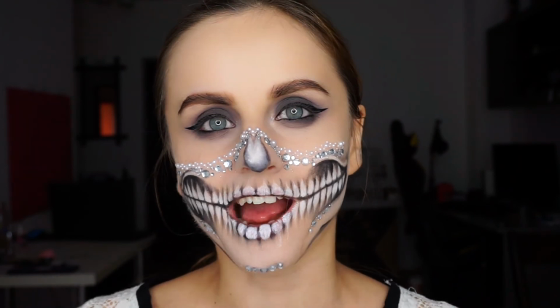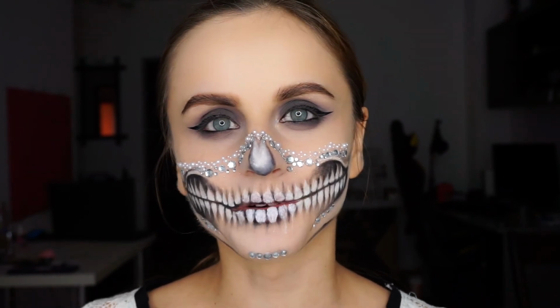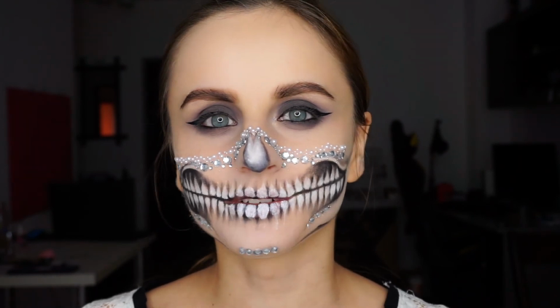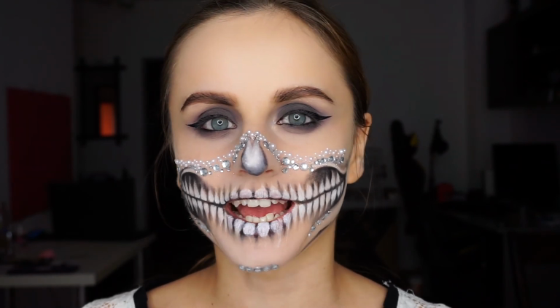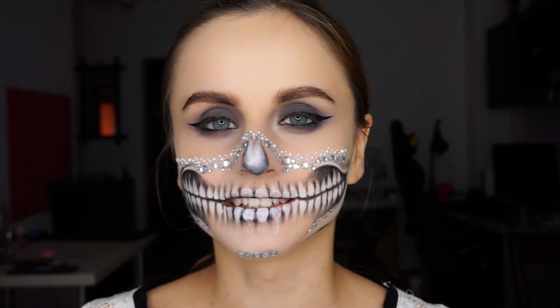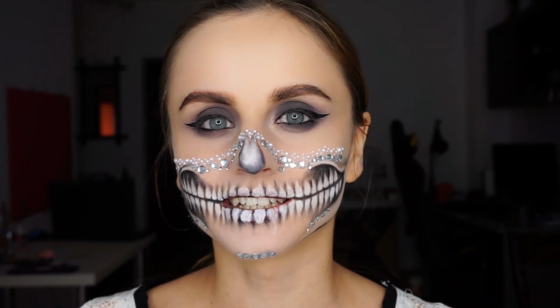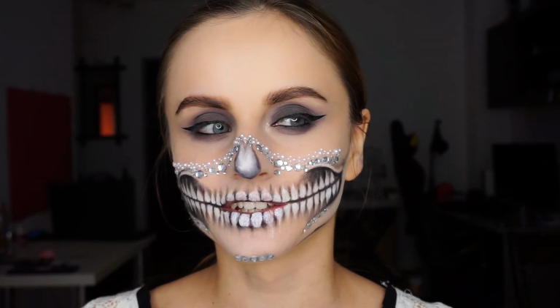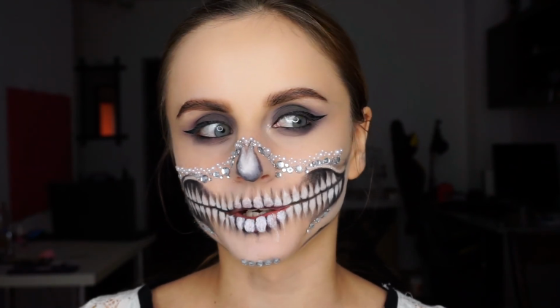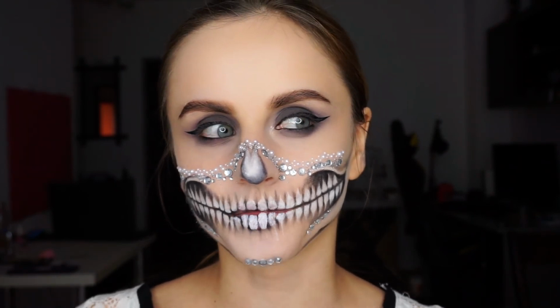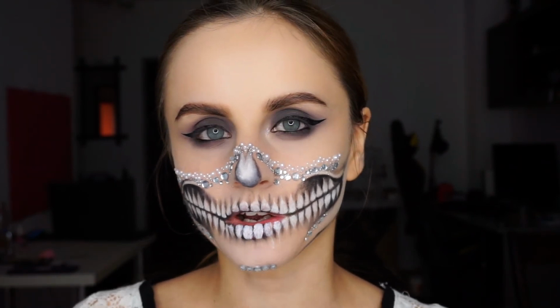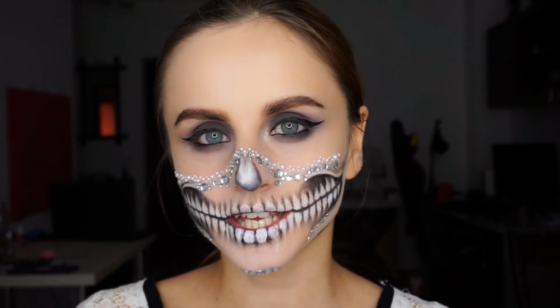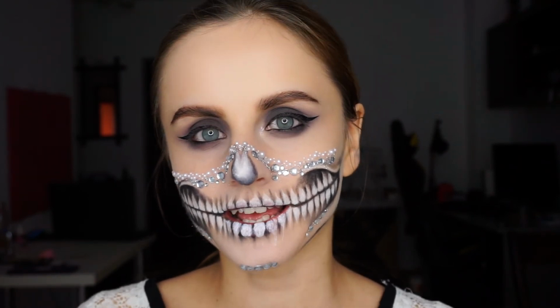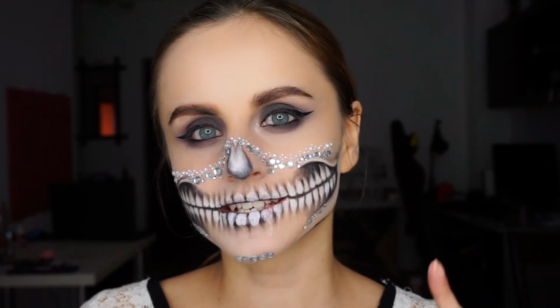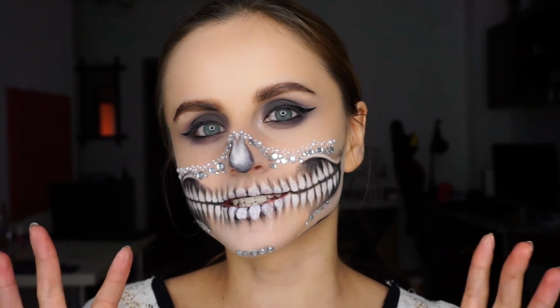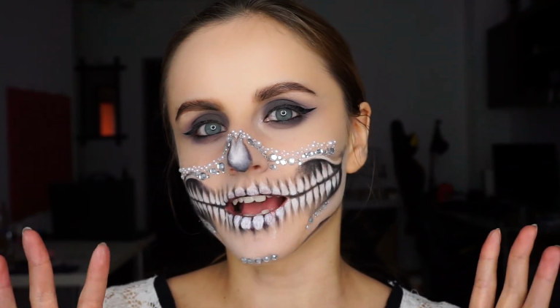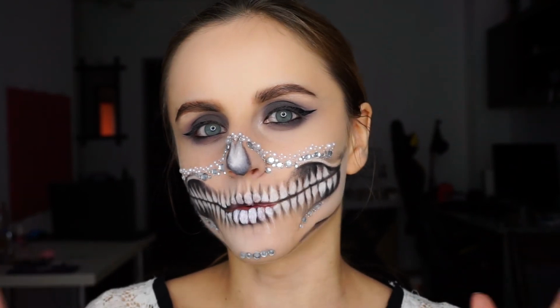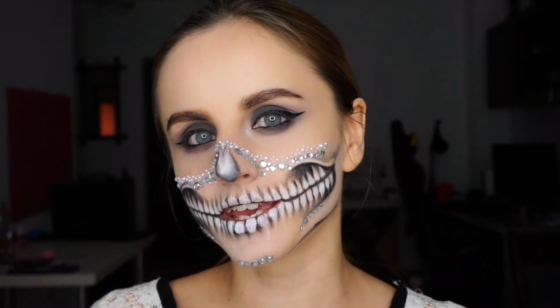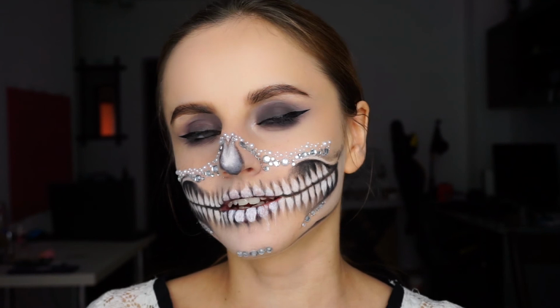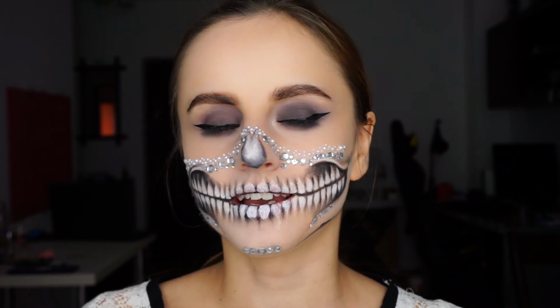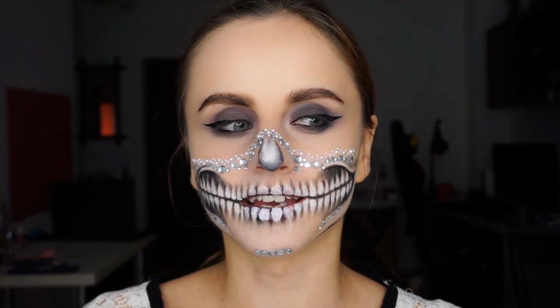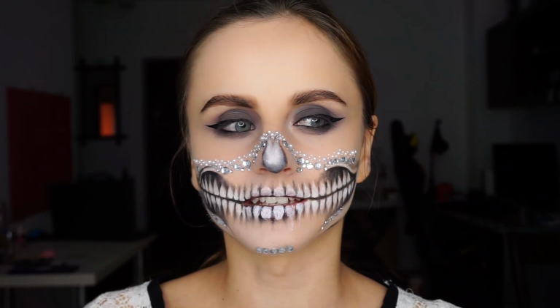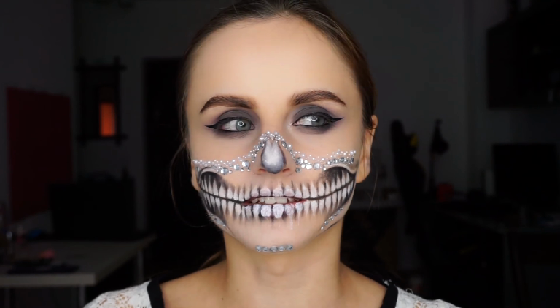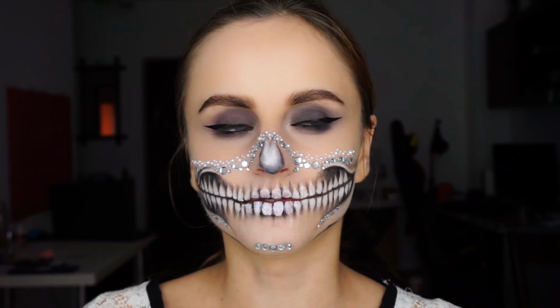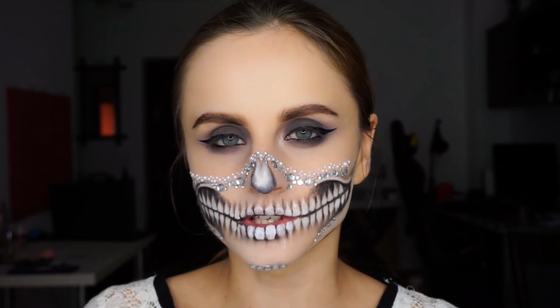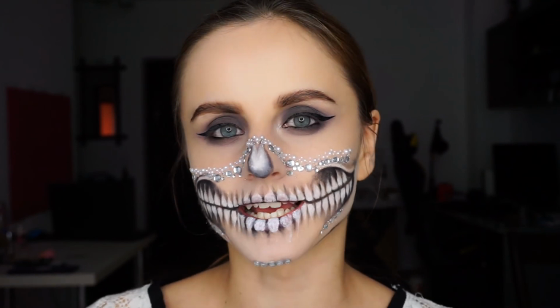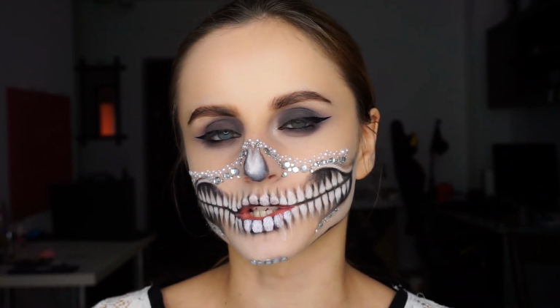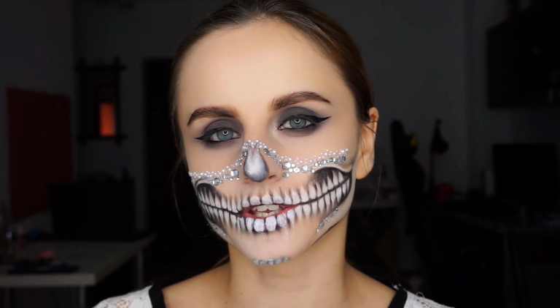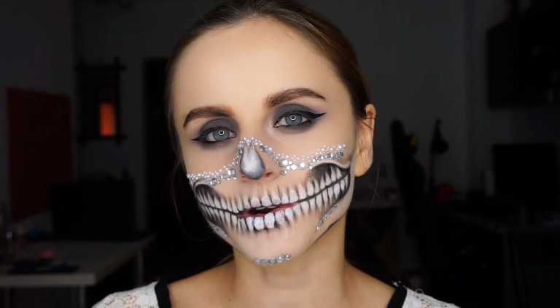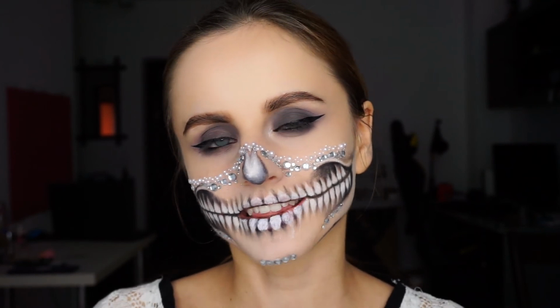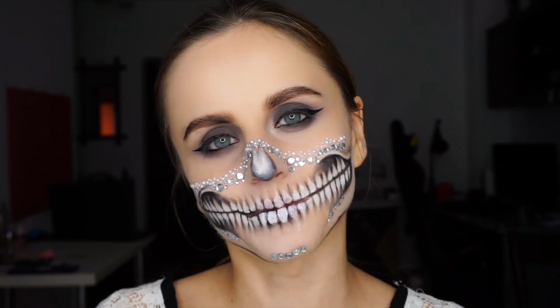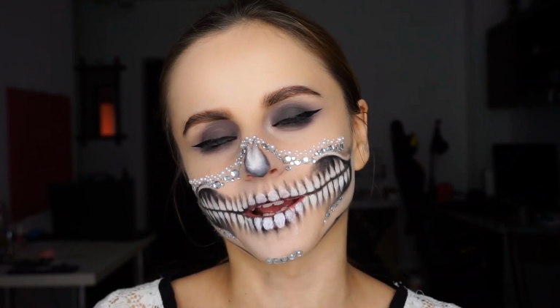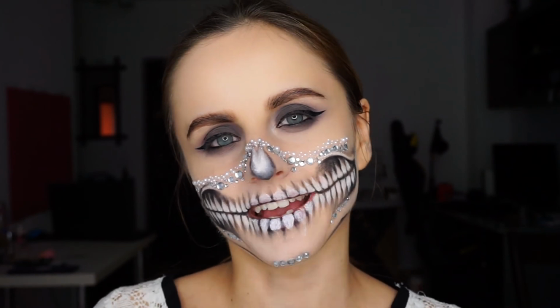I'm going to add the contact lenses, wig, and false lashes off camera, and then I'll be right back.